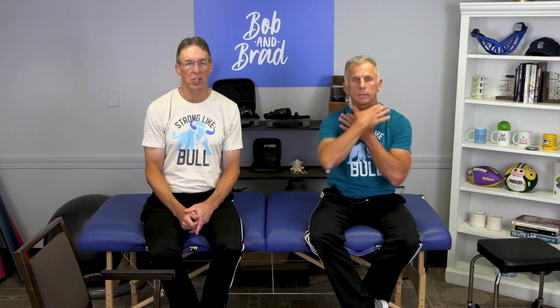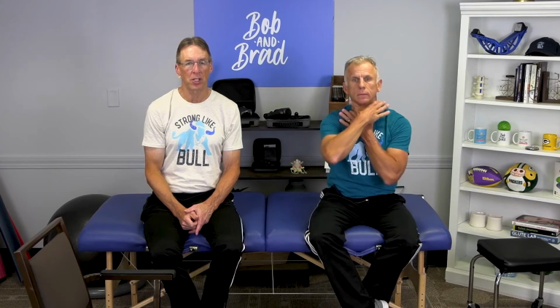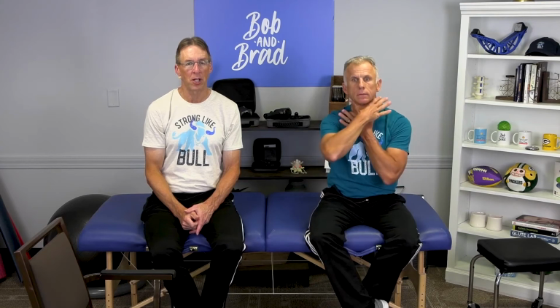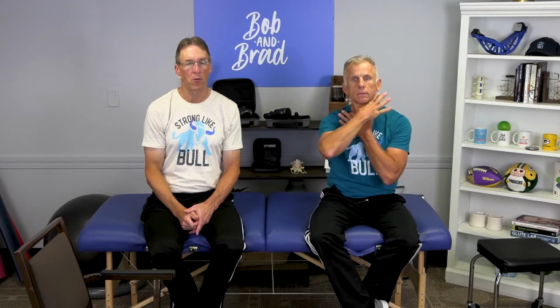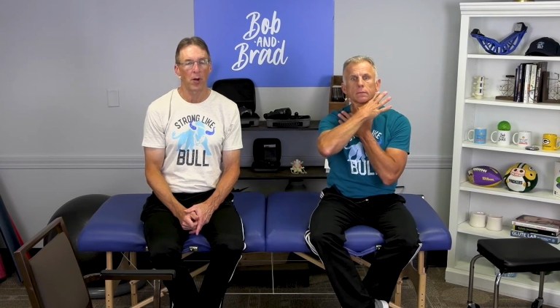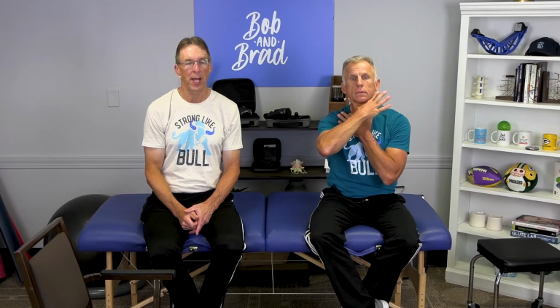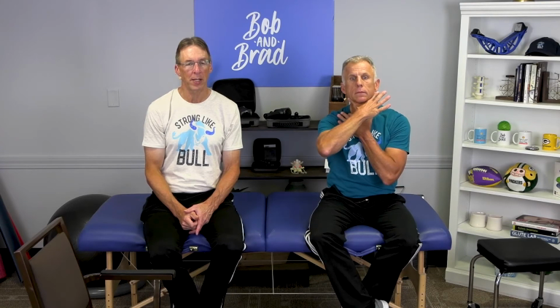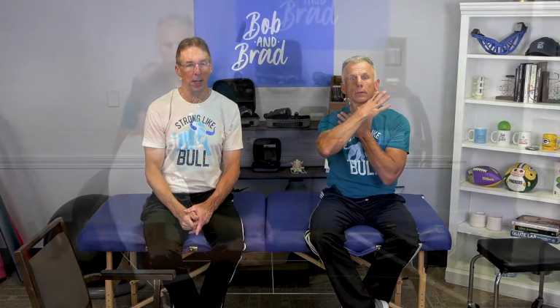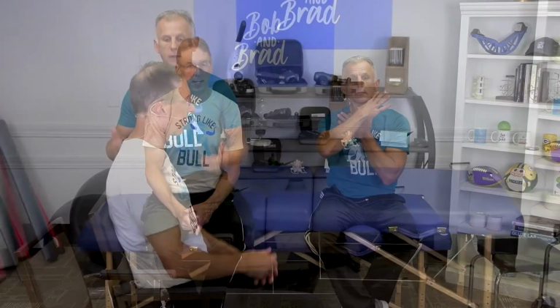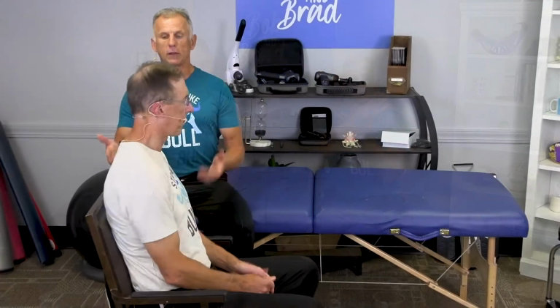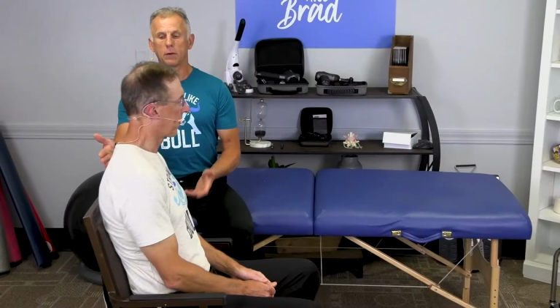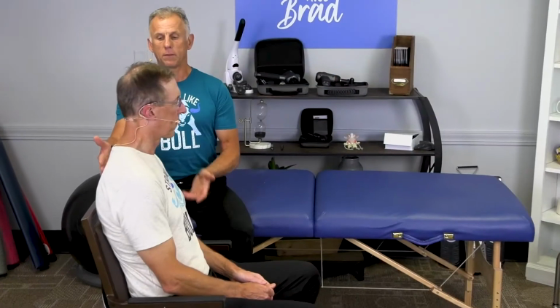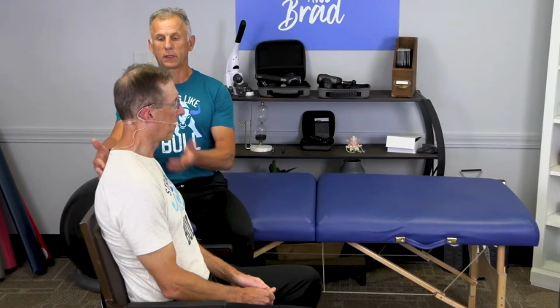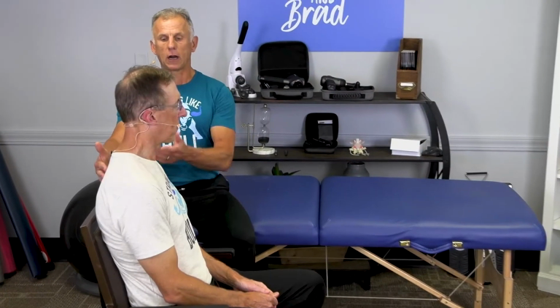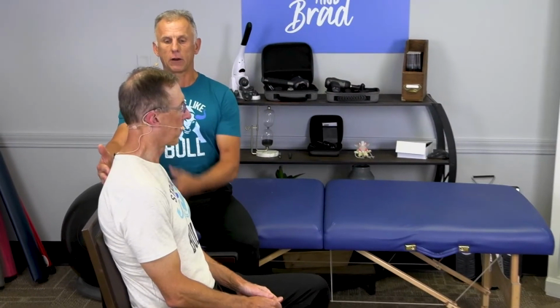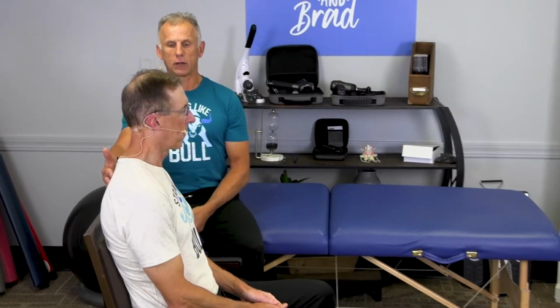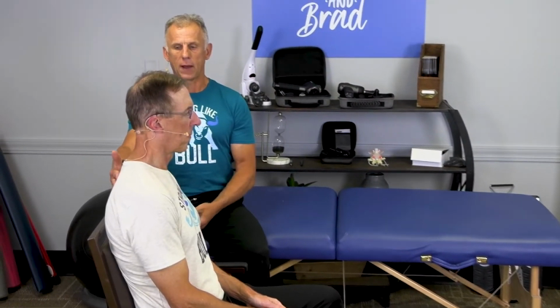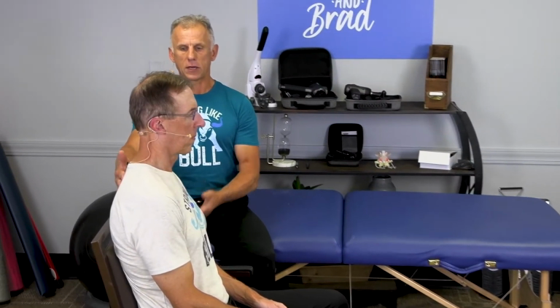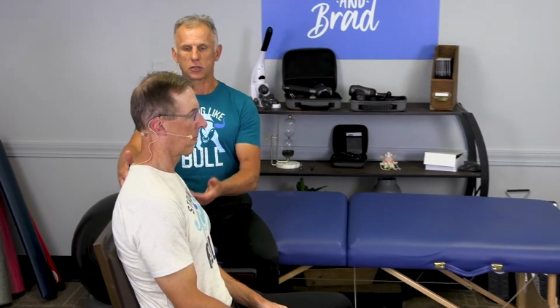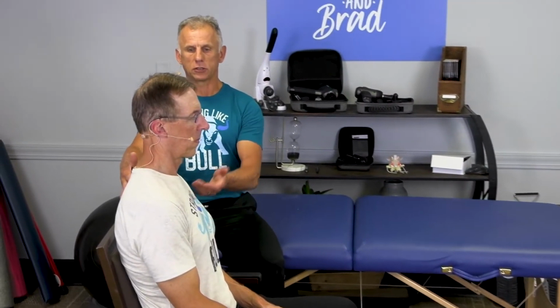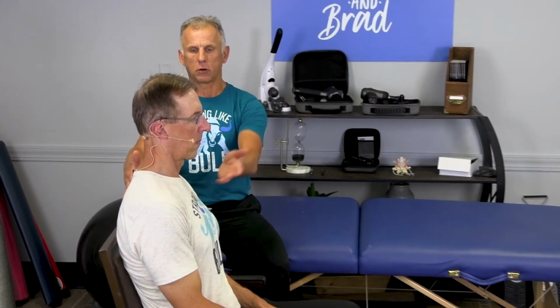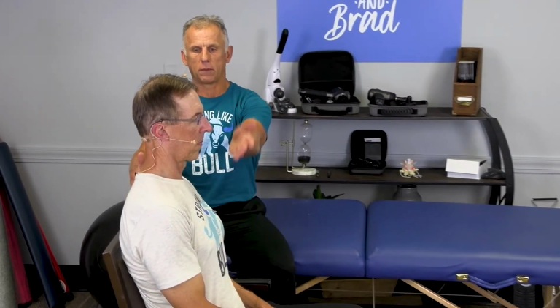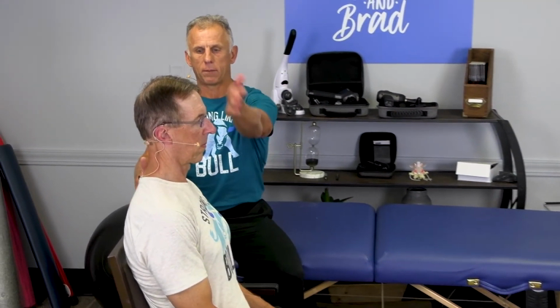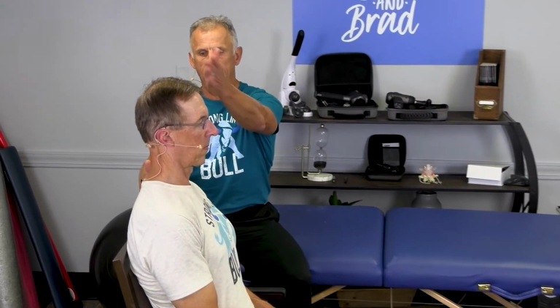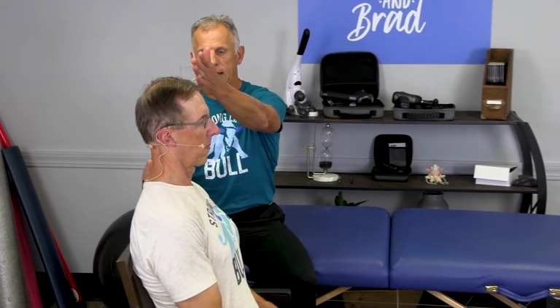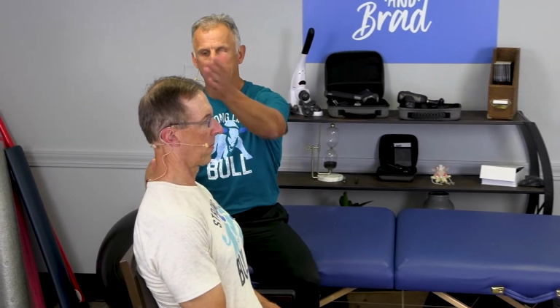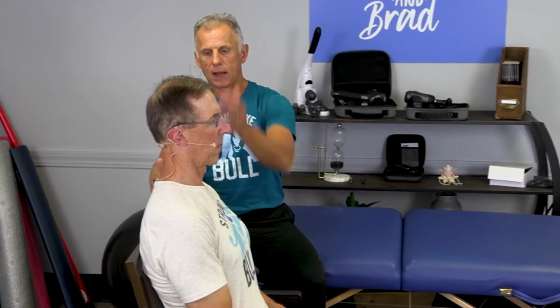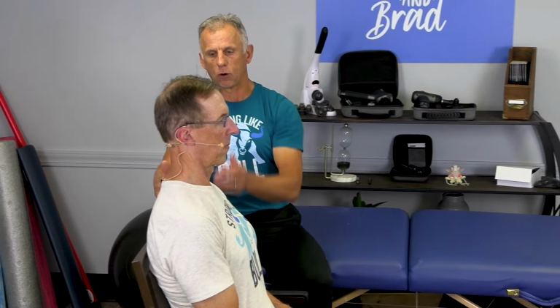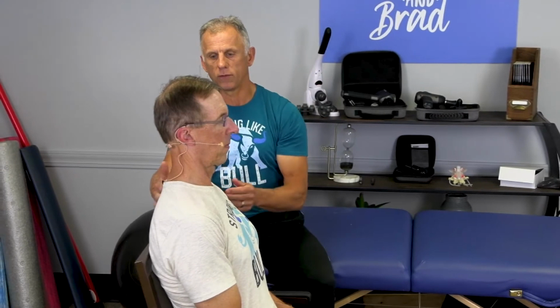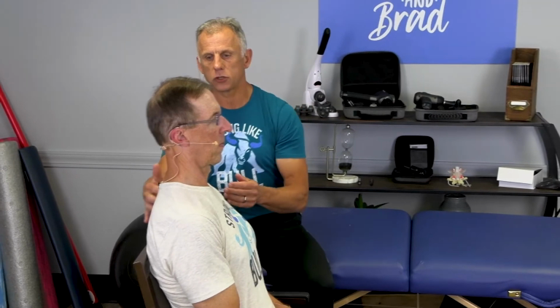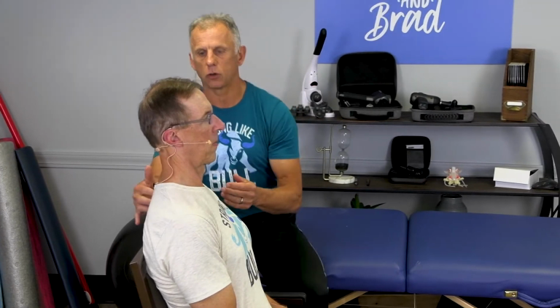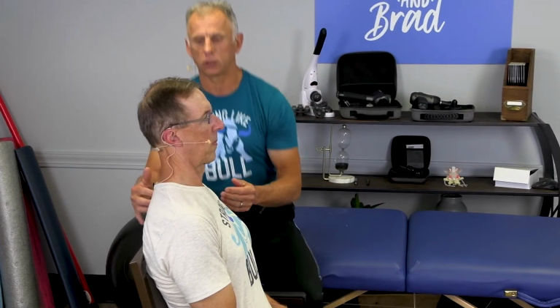Traction for neck pain. He's gonna start out in good posture, so bring your head back over the shoulders.